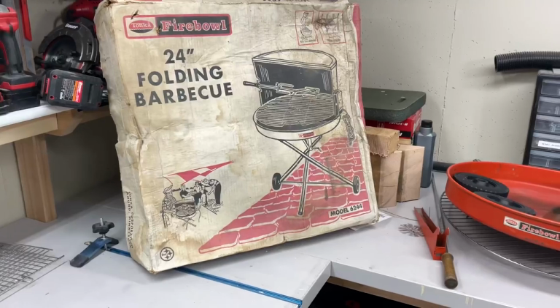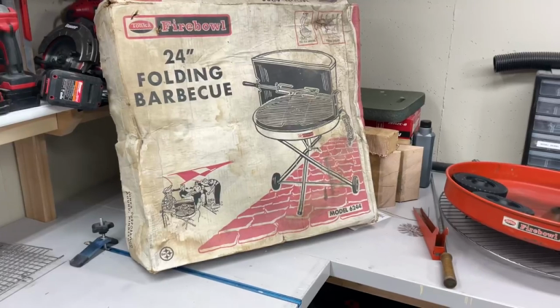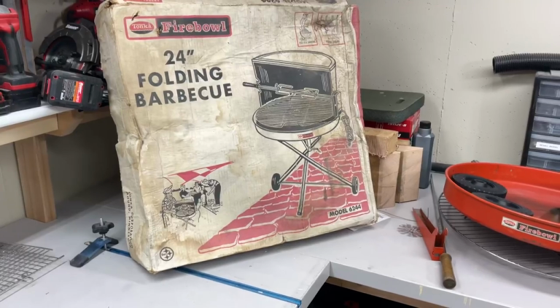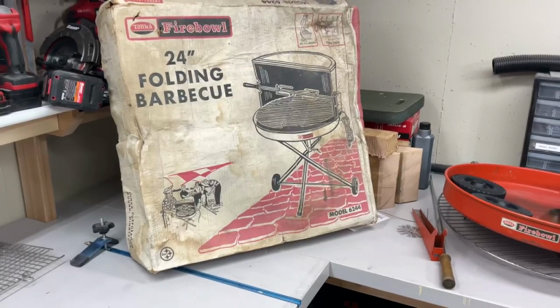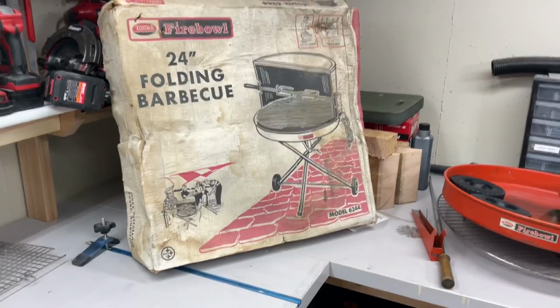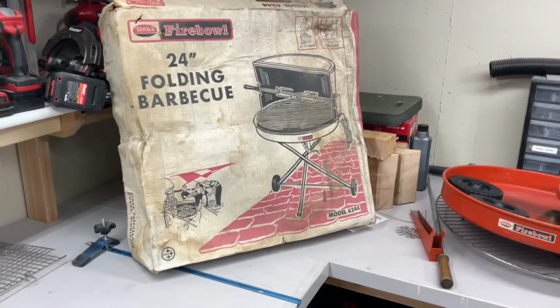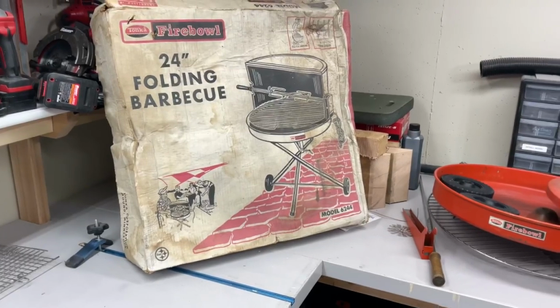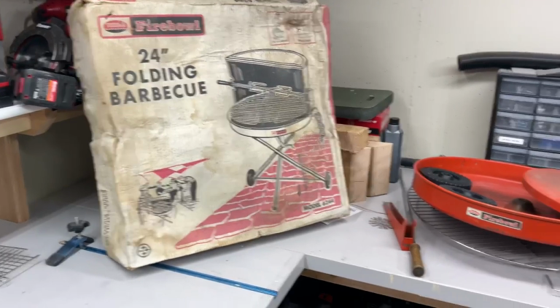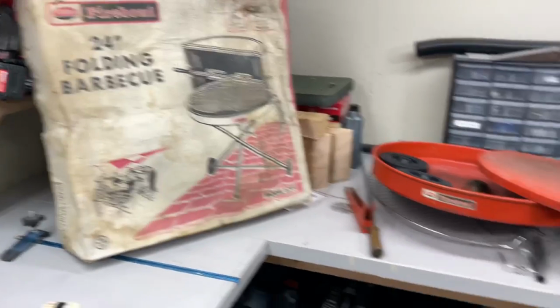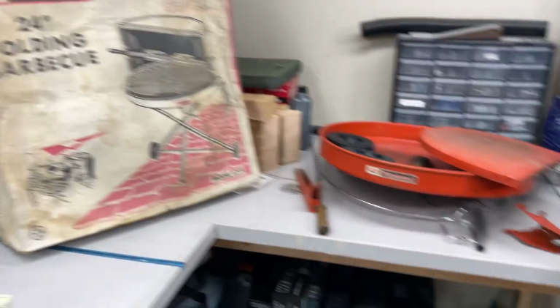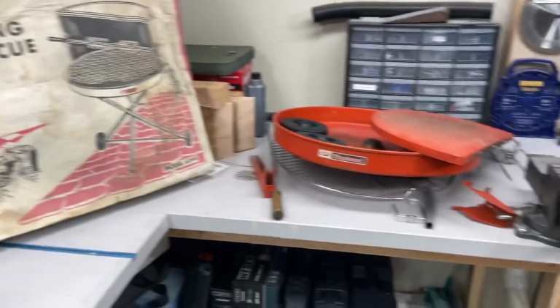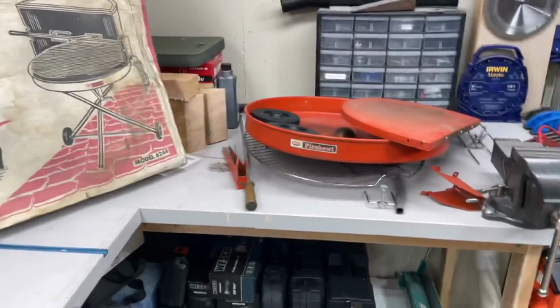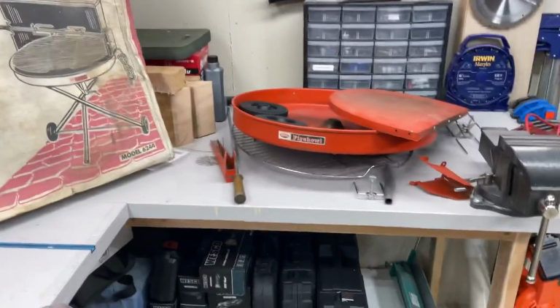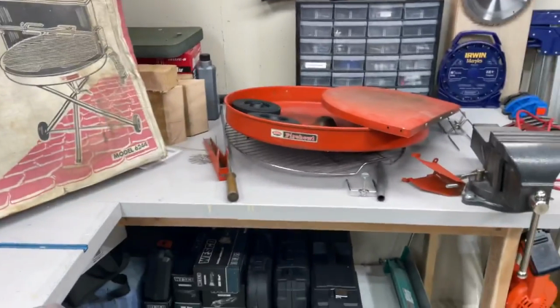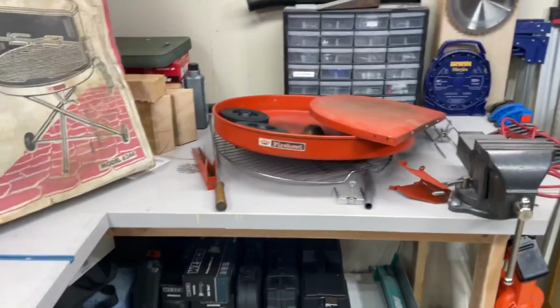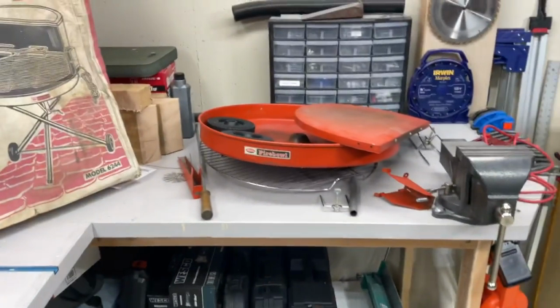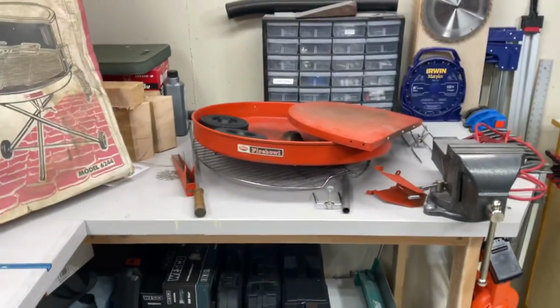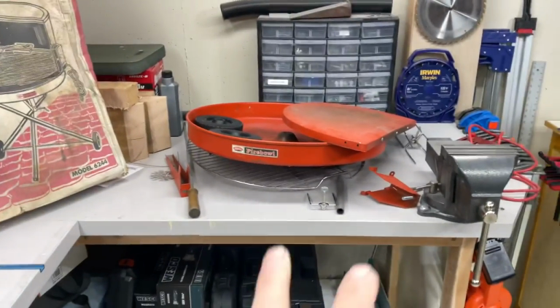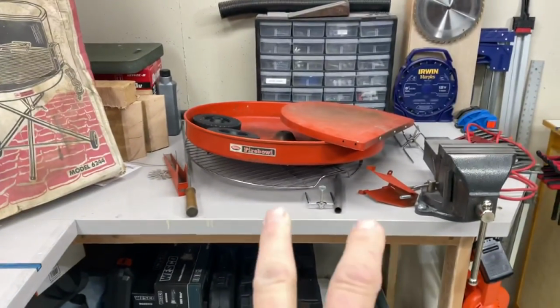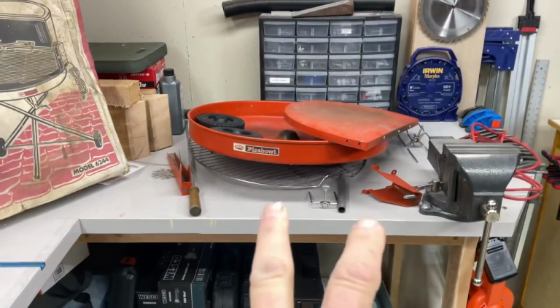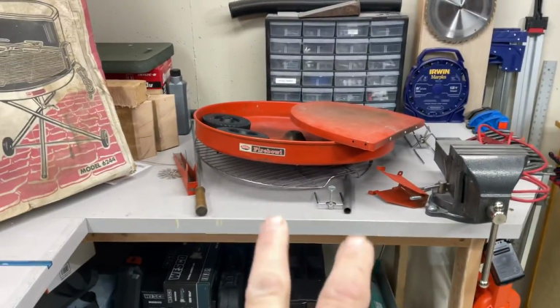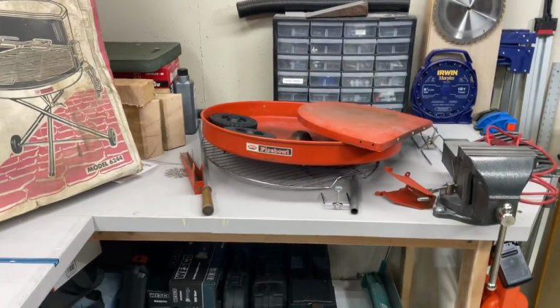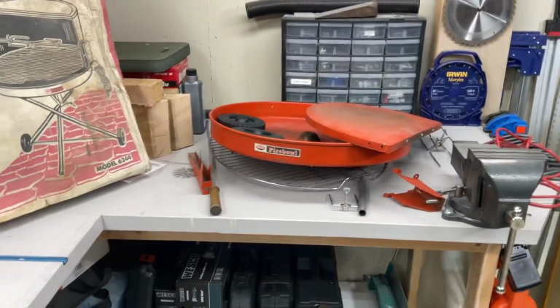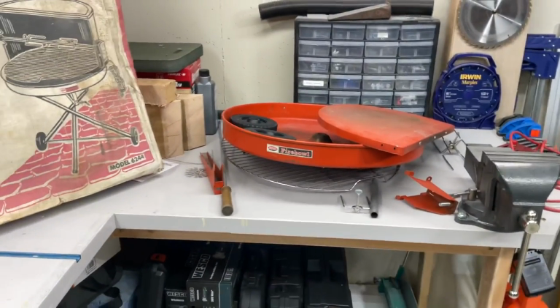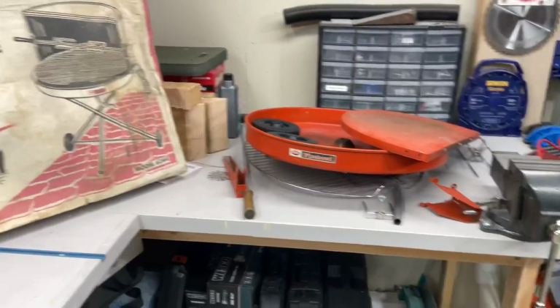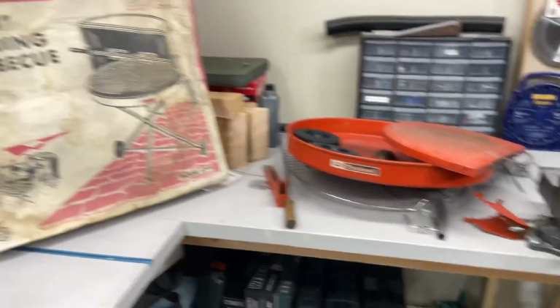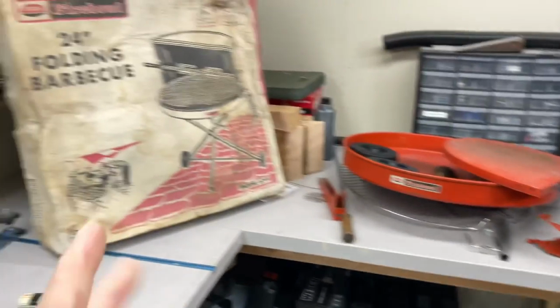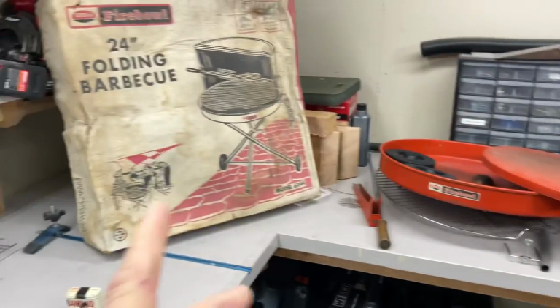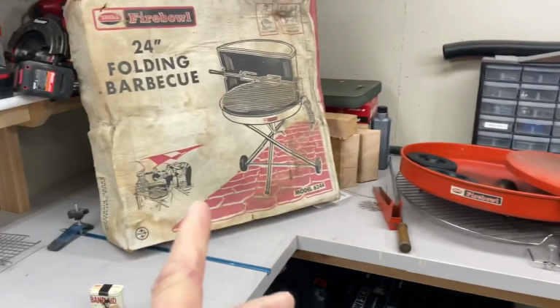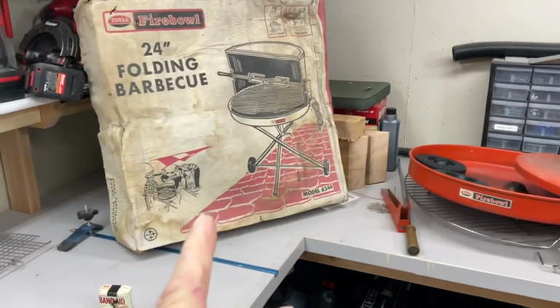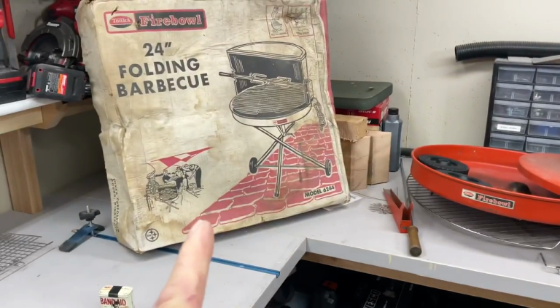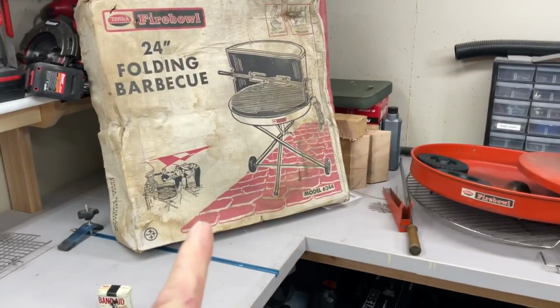Hey folks, how you doing? We're down in the shop, and we're going to be doing a restoration today of an old grill.